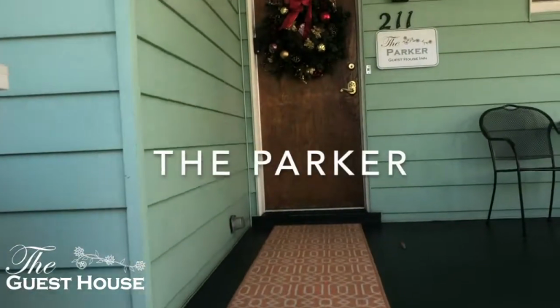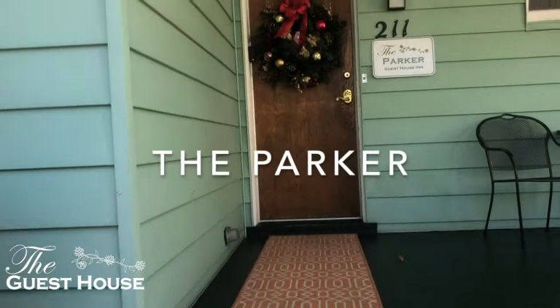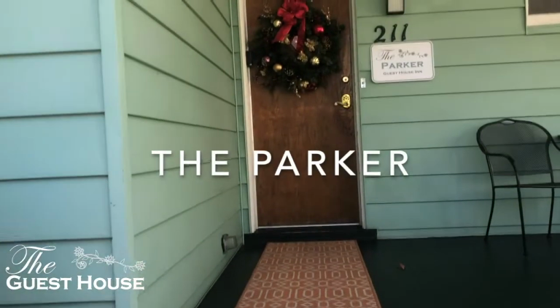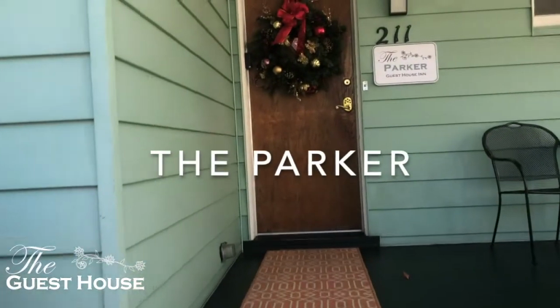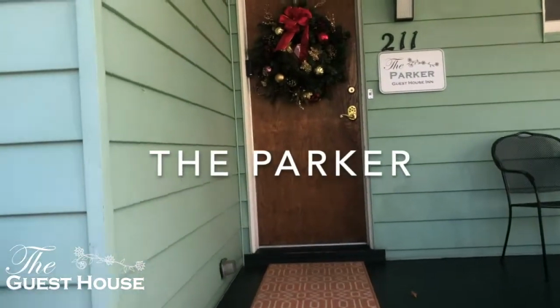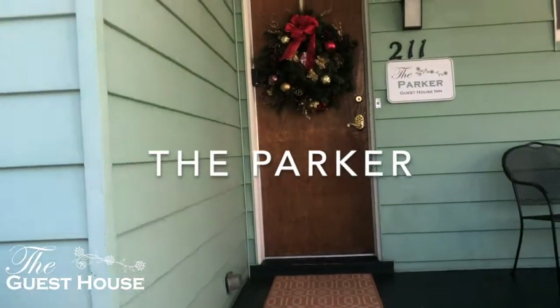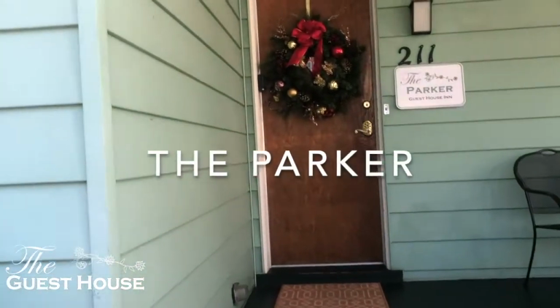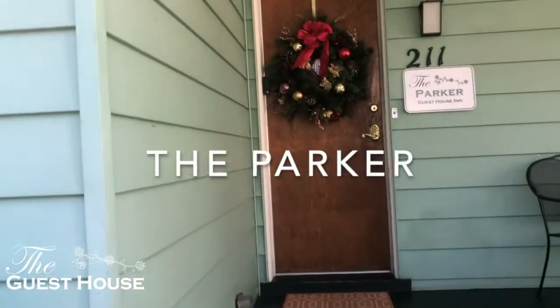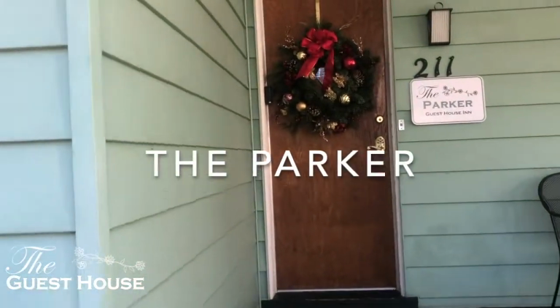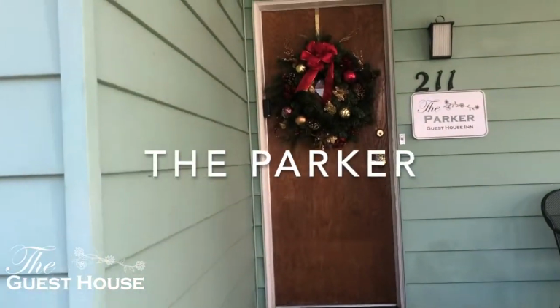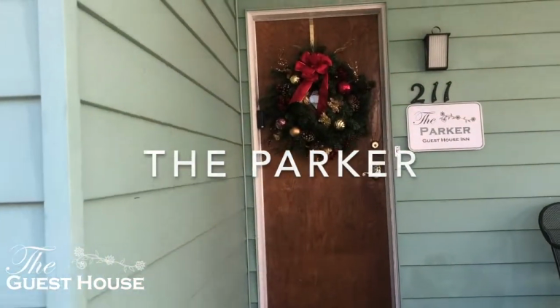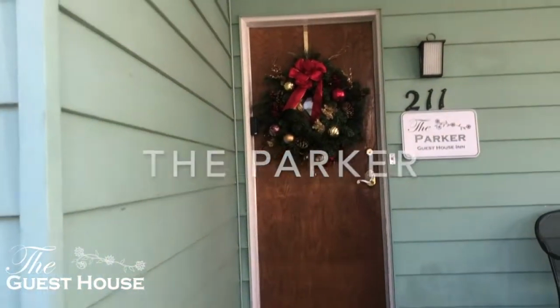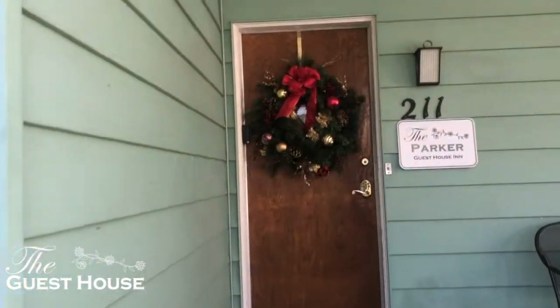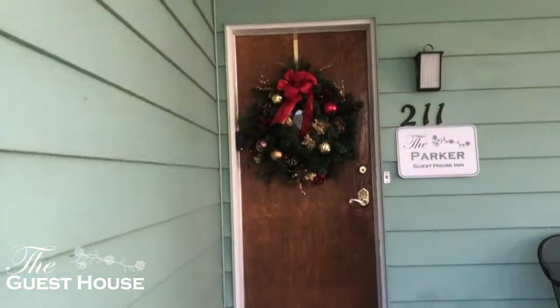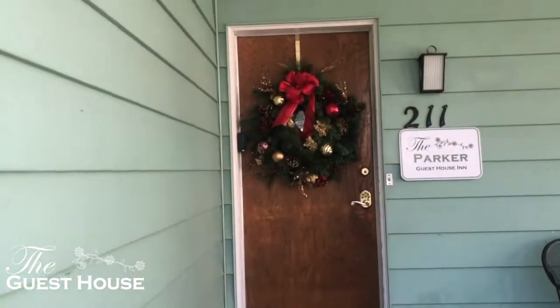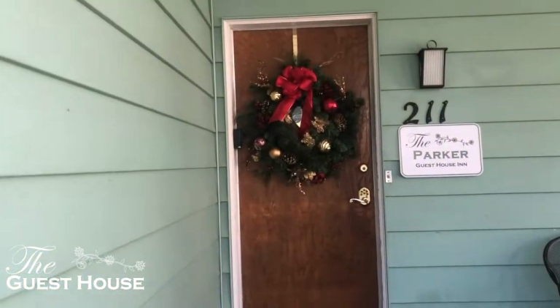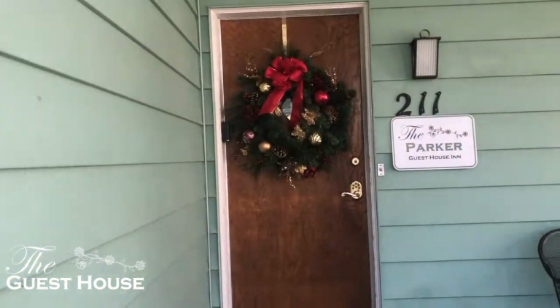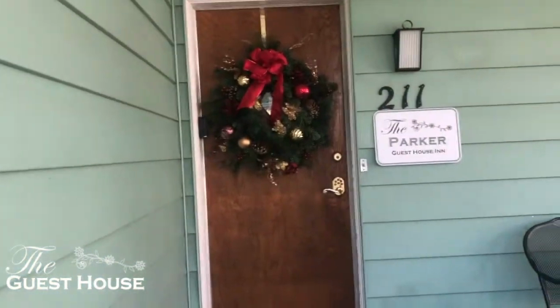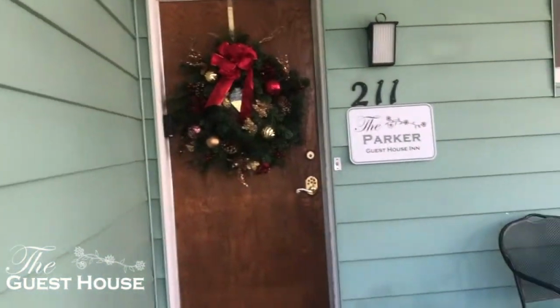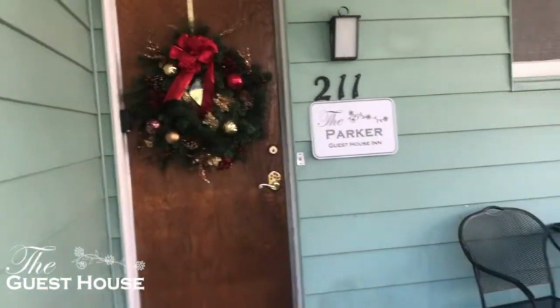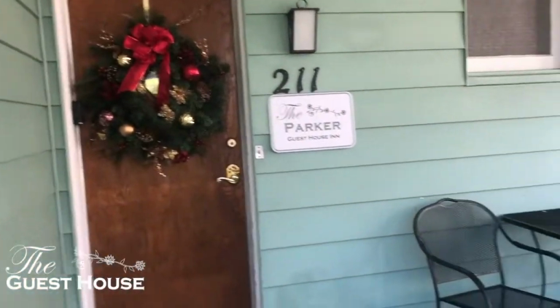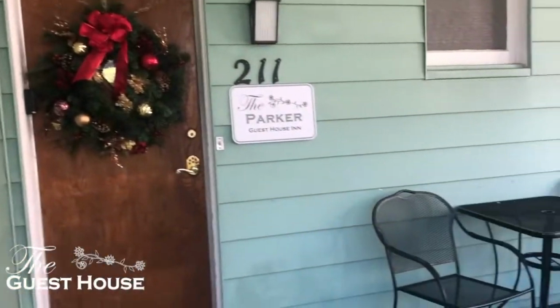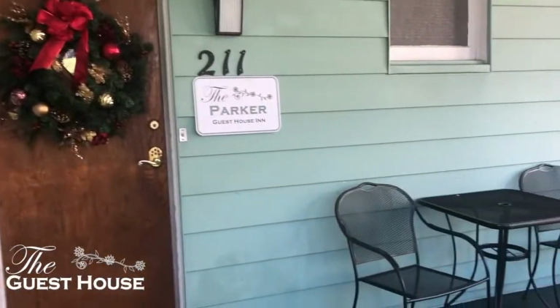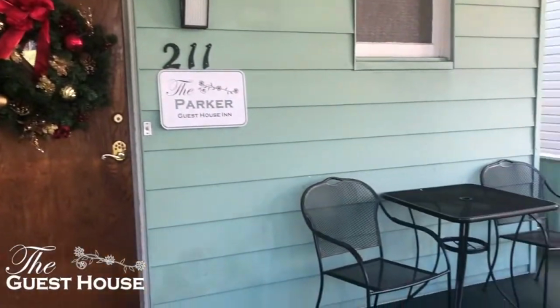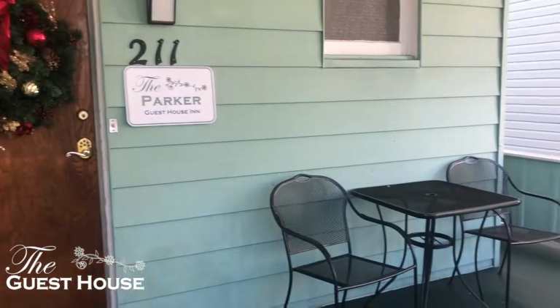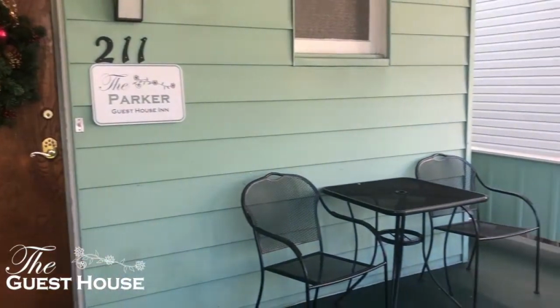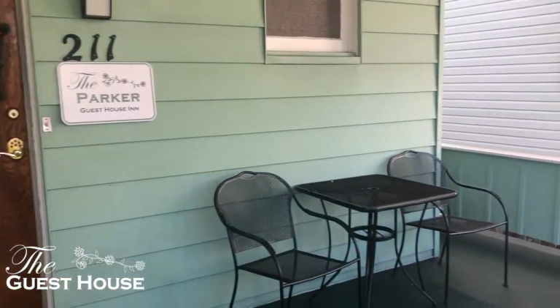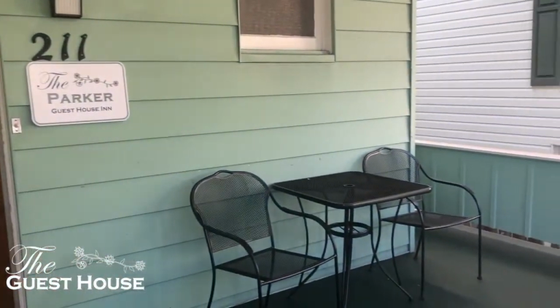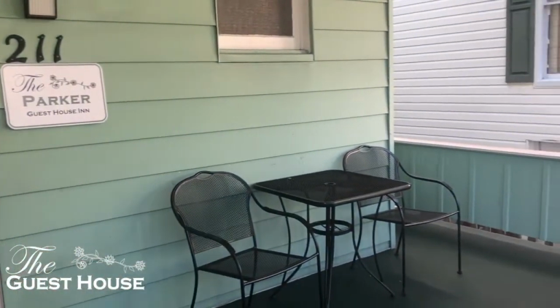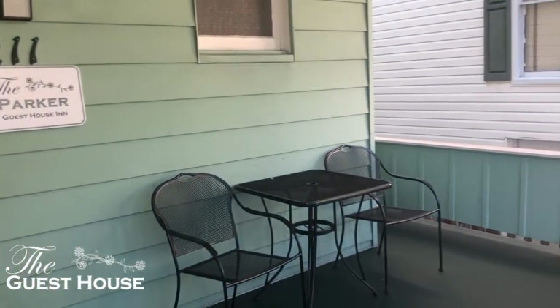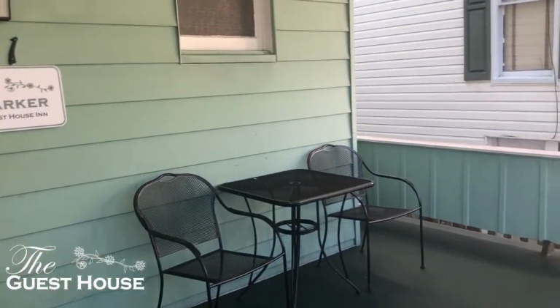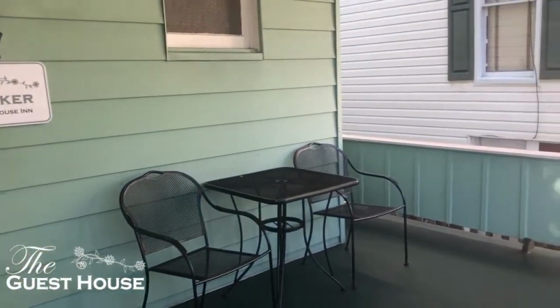Now we're moving on into the Parker House. The Parker House is very nice — it's kind of retro.